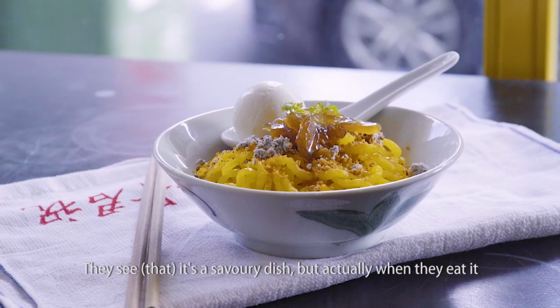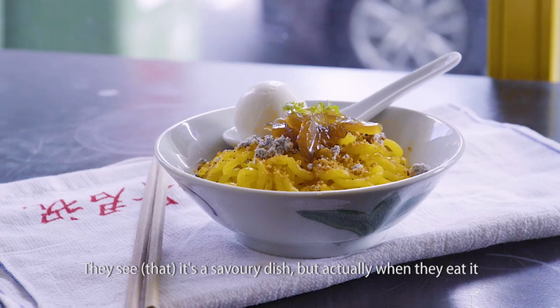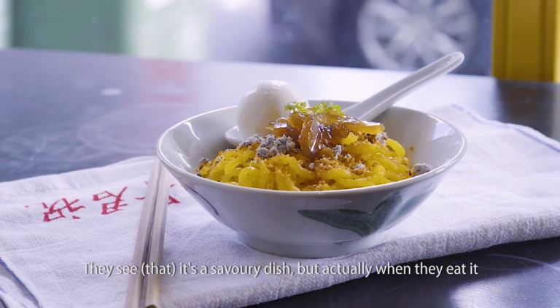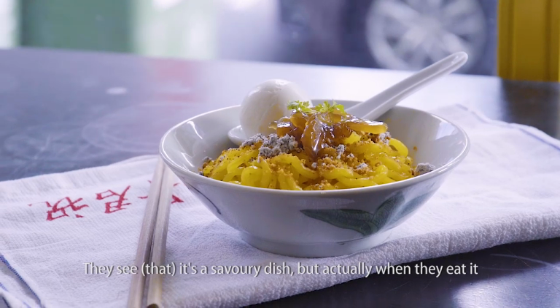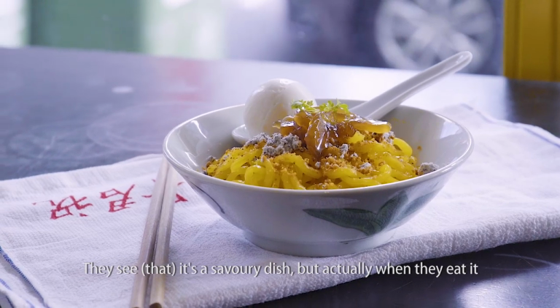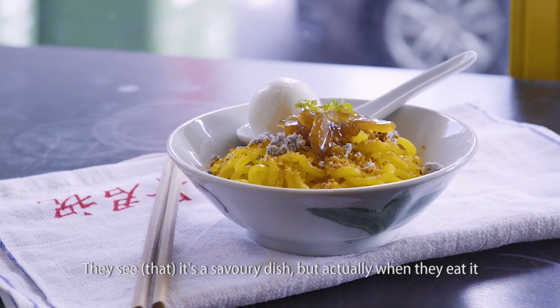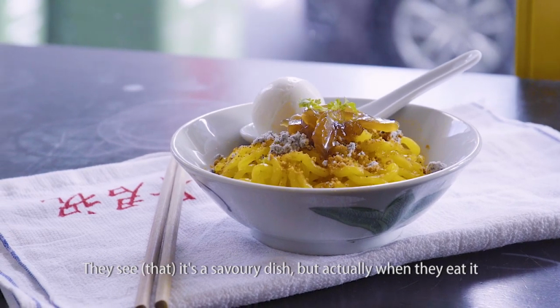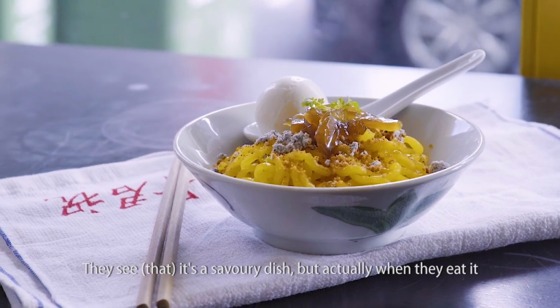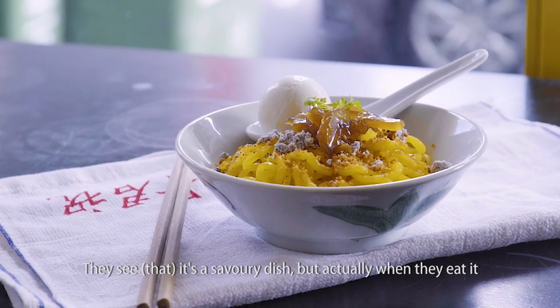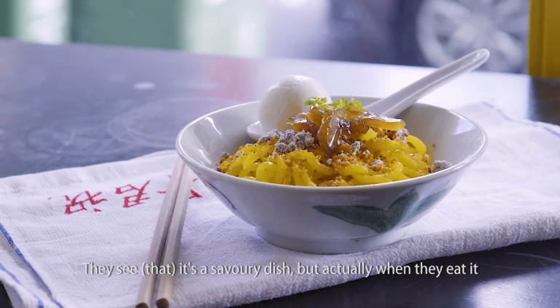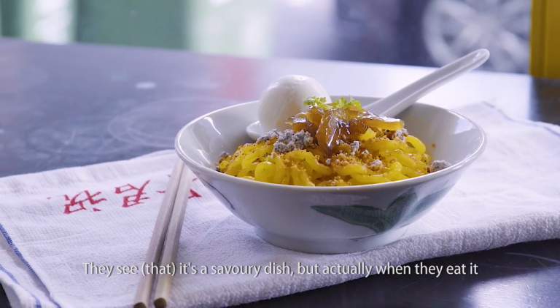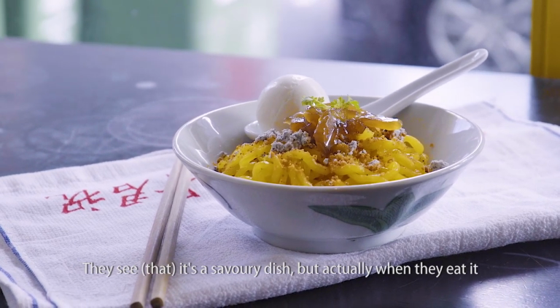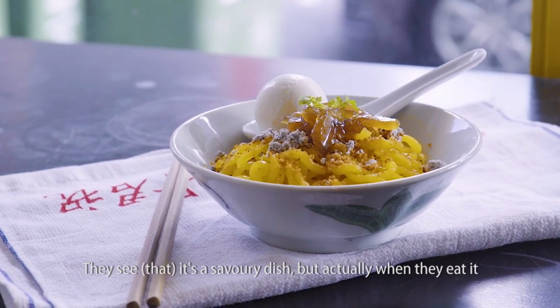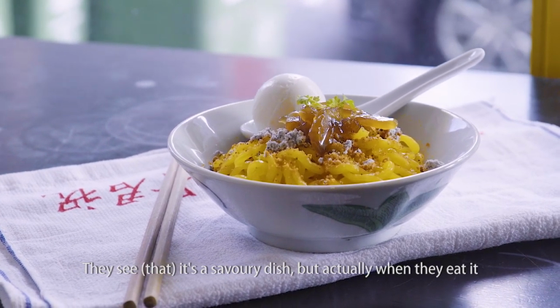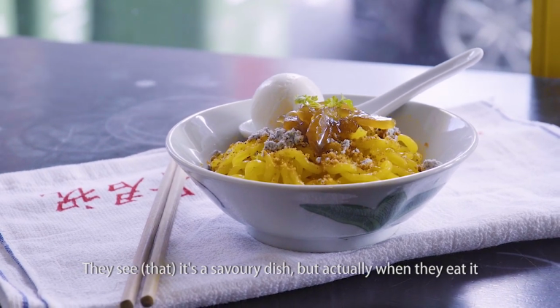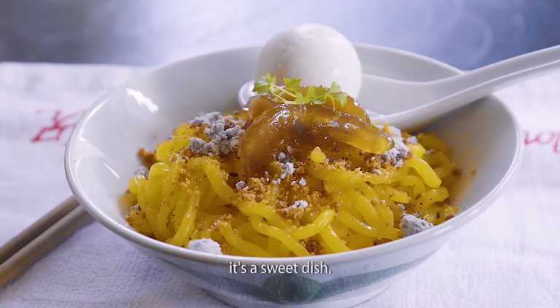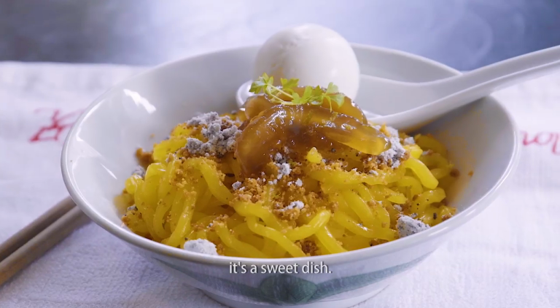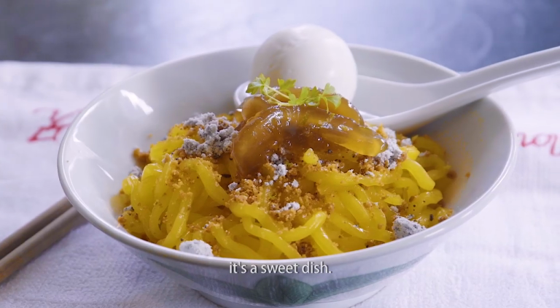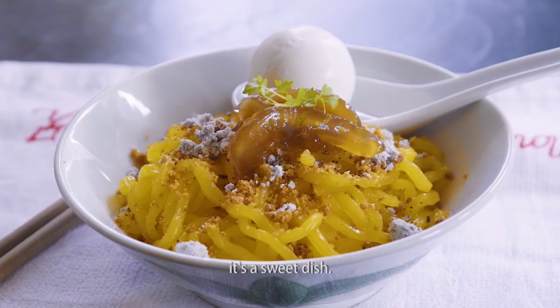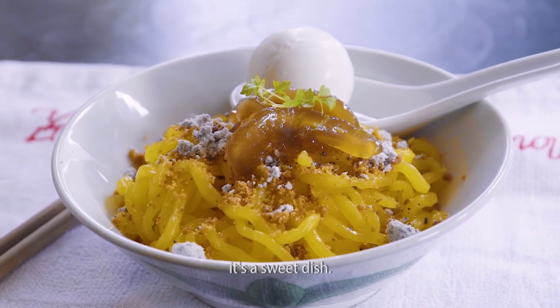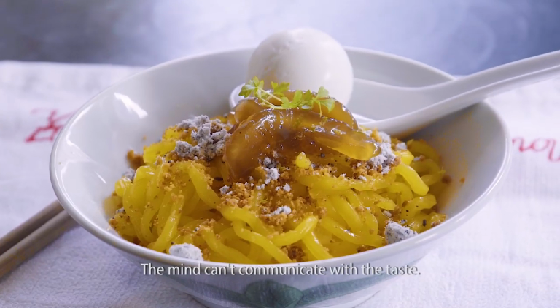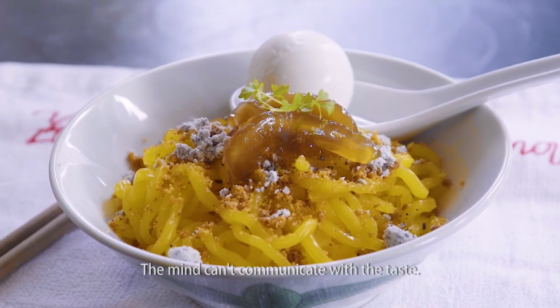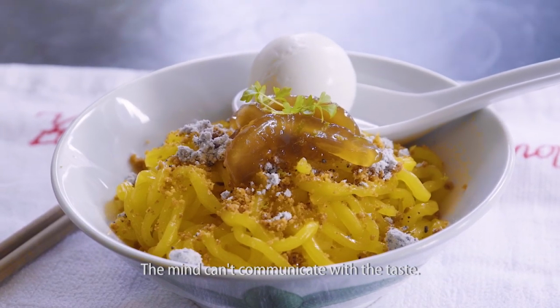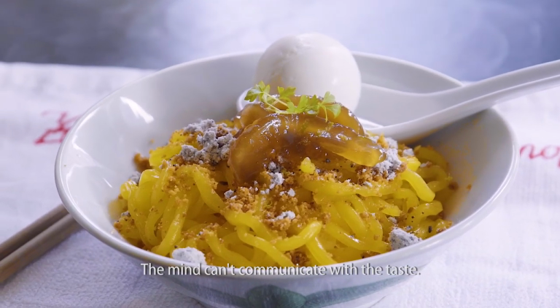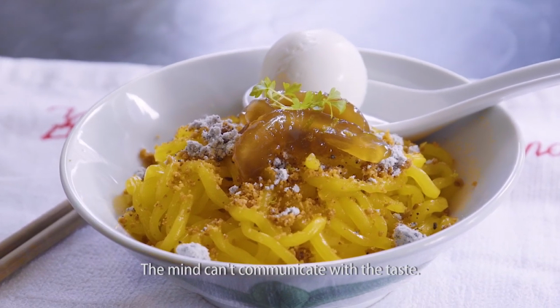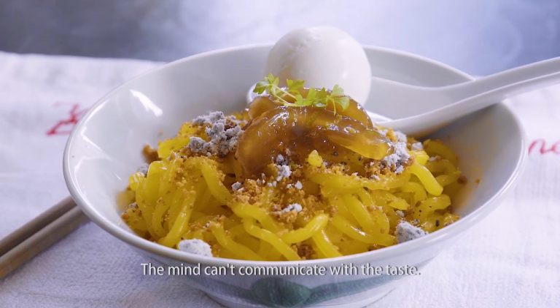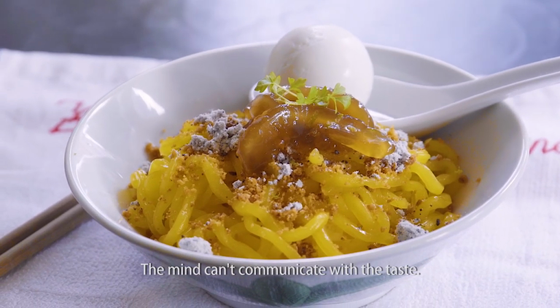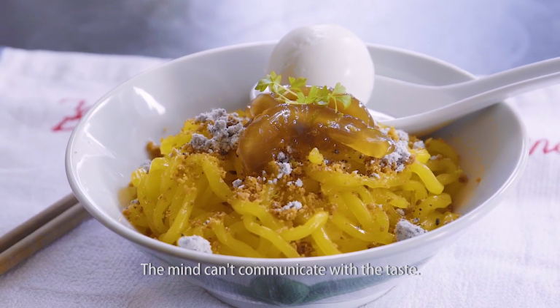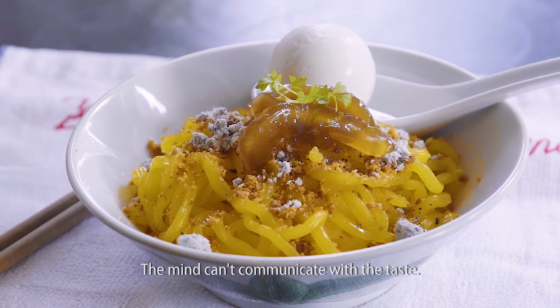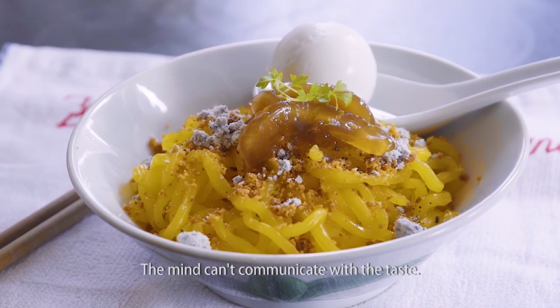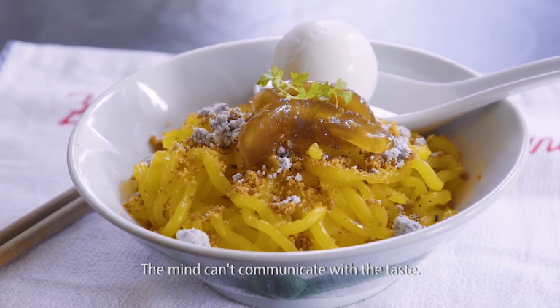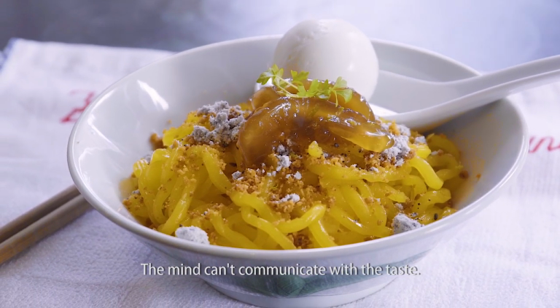They see it's a savory dish, but actually when they eat it, it's a sweet dish. The mind can't communicate with the taste.